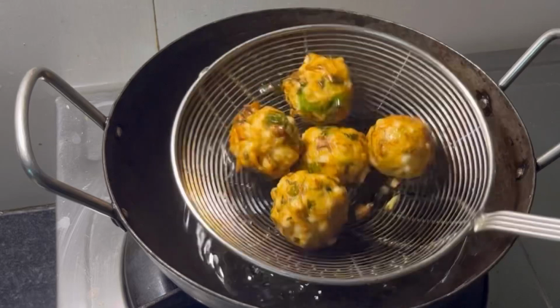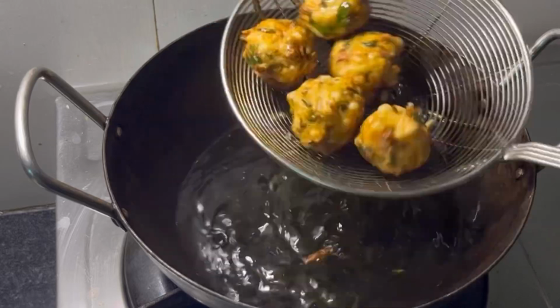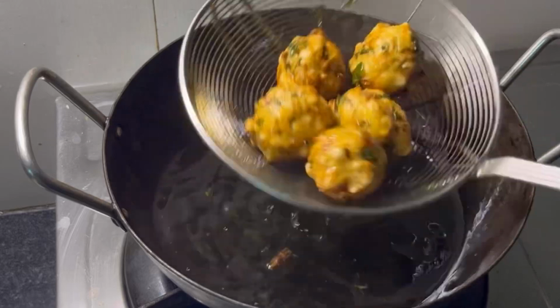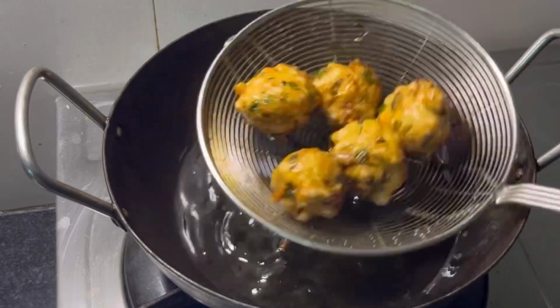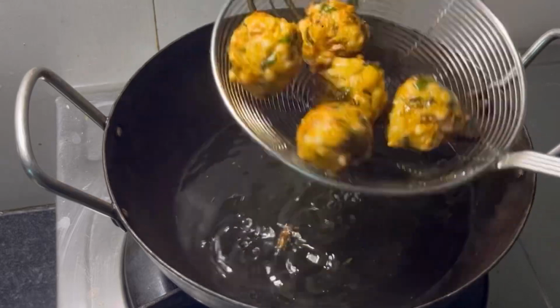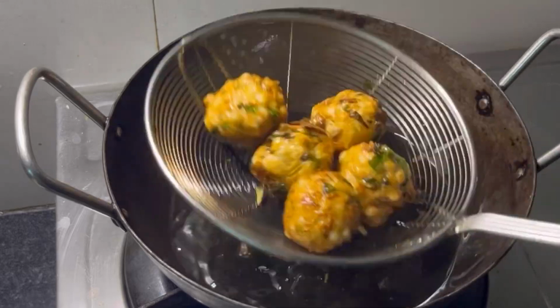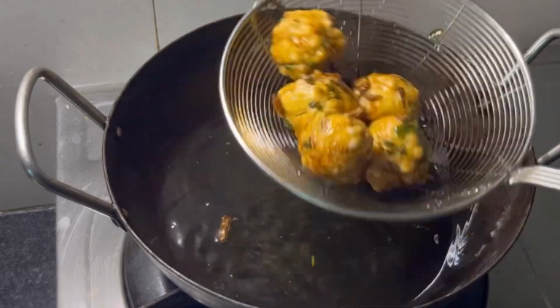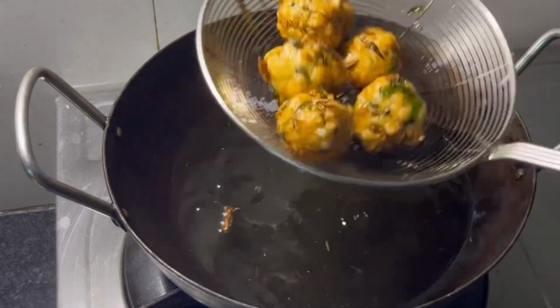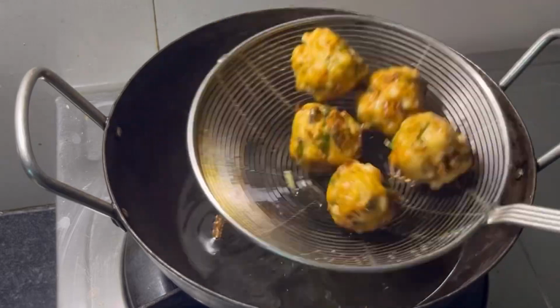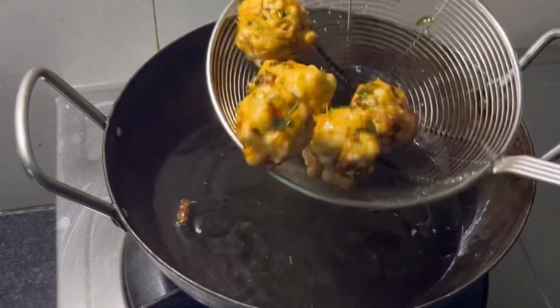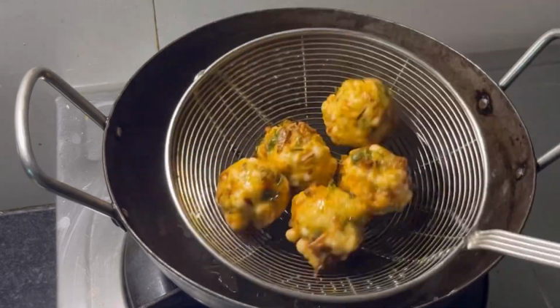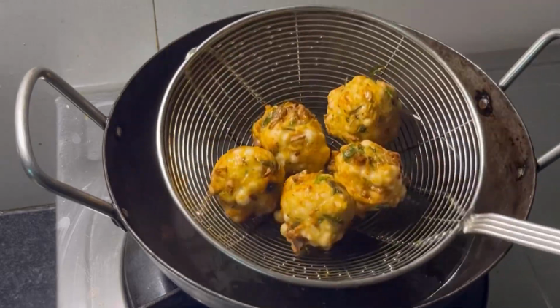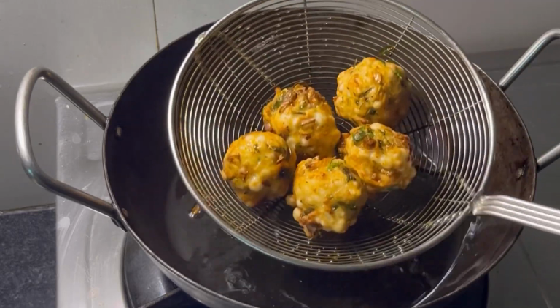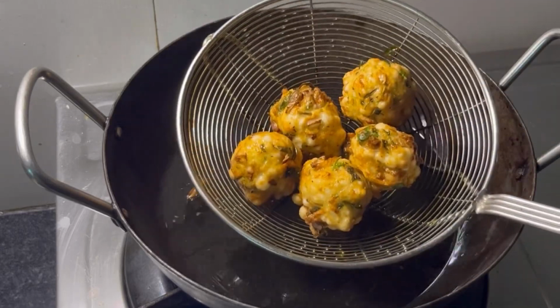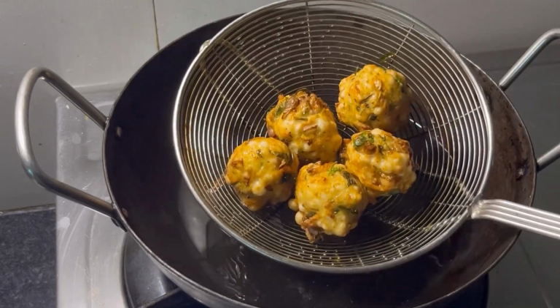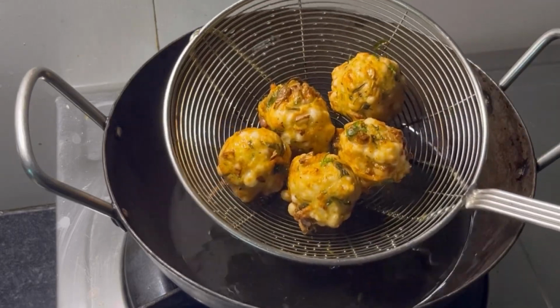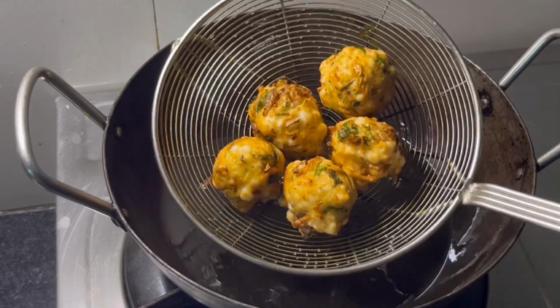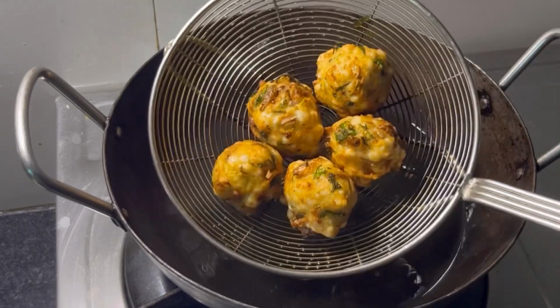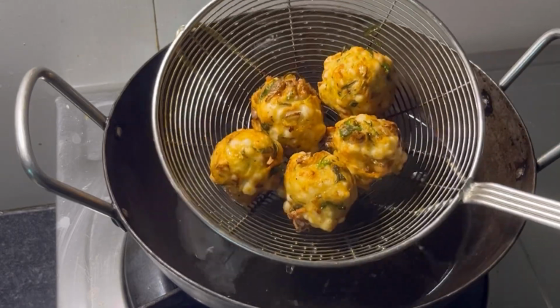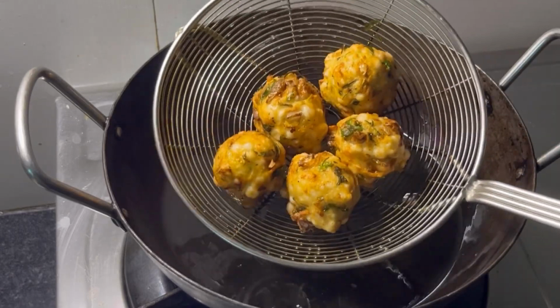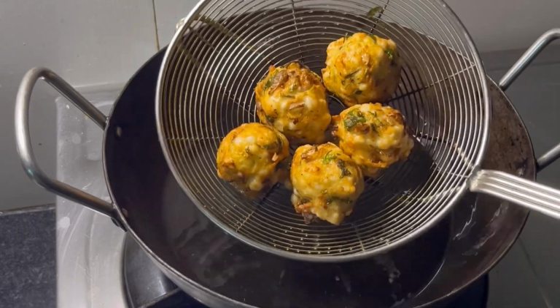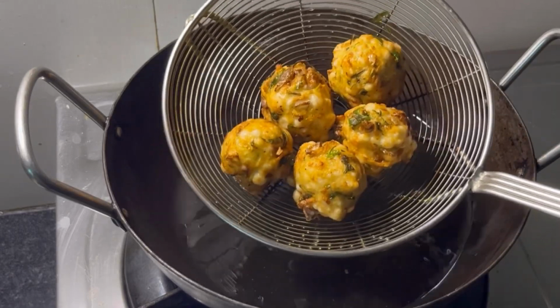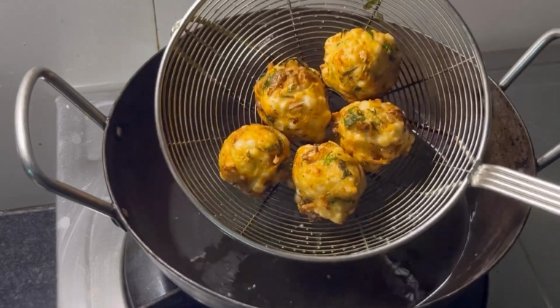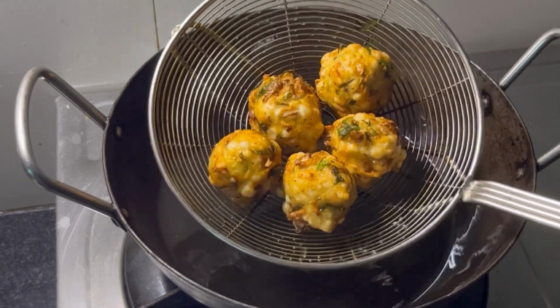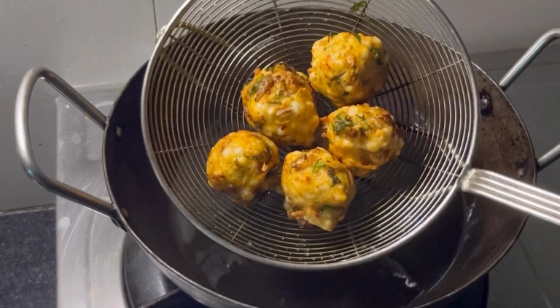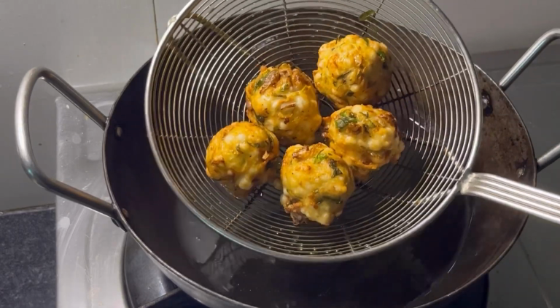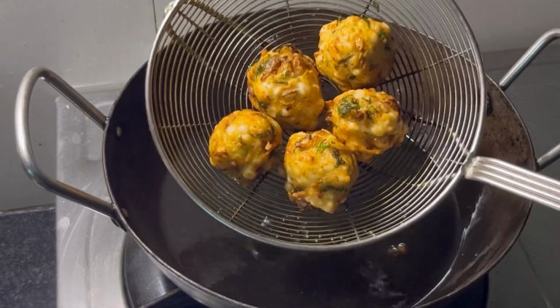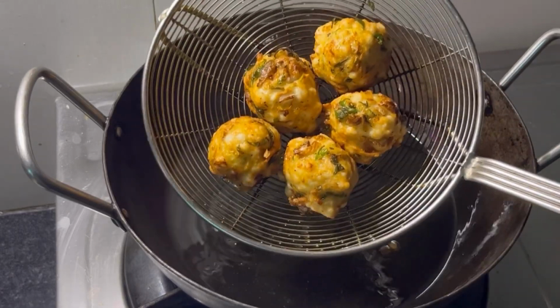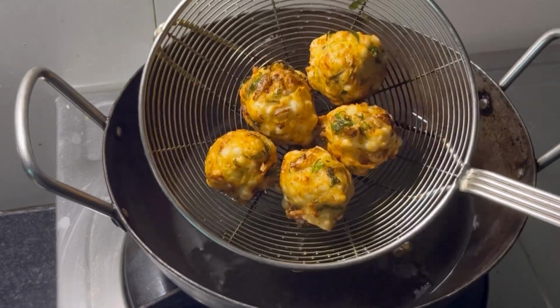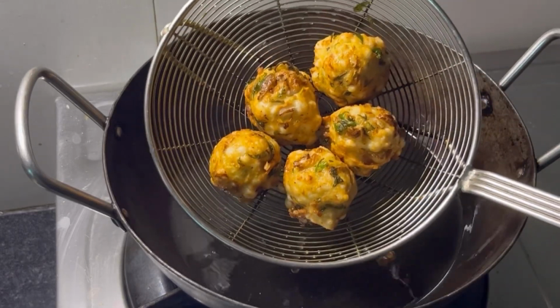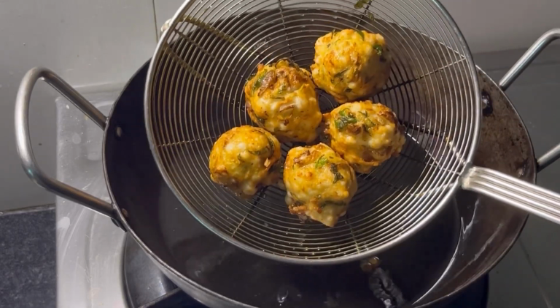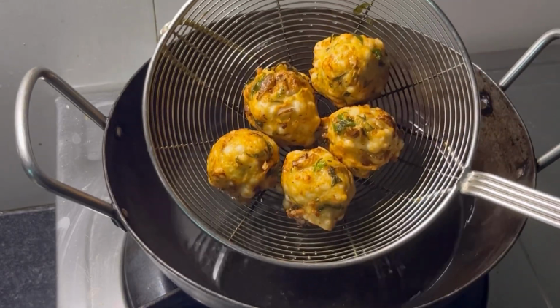Javarsi Pakoda — that's a recipe for us to give us a very yummy evening snack.